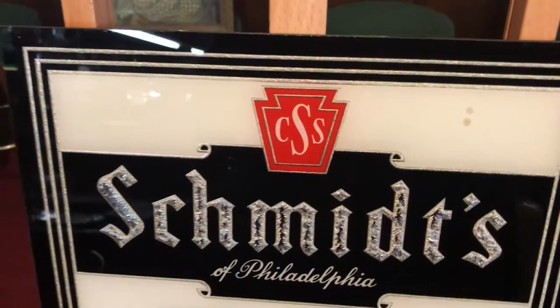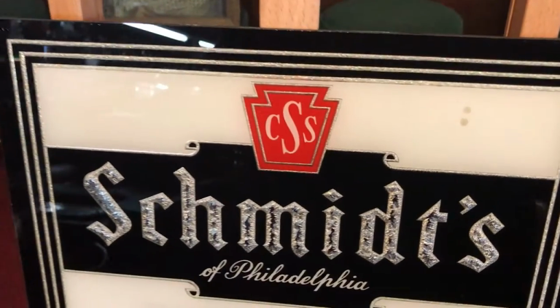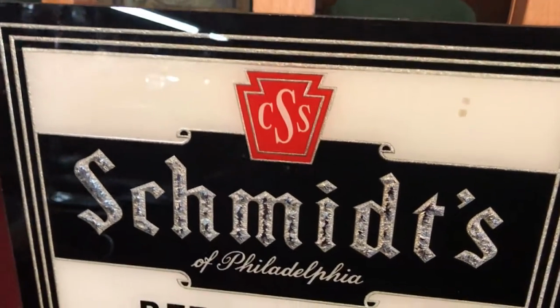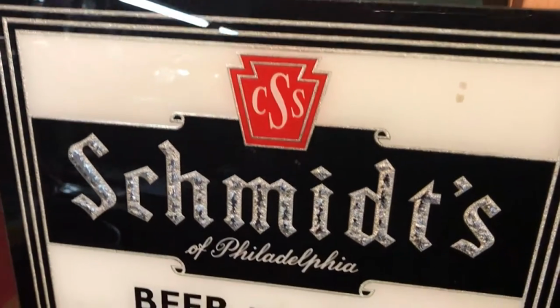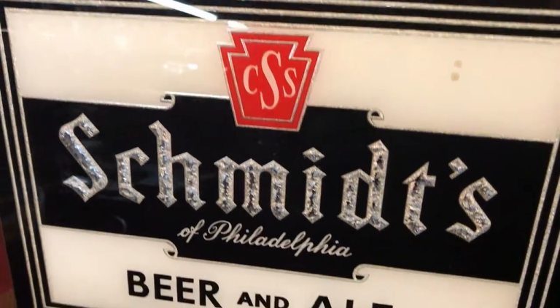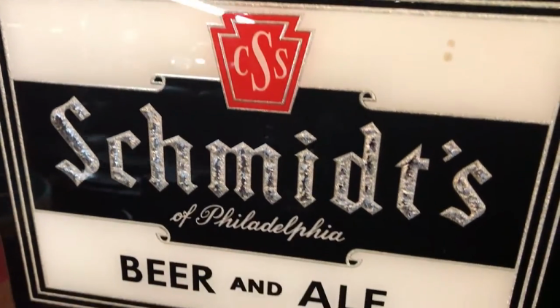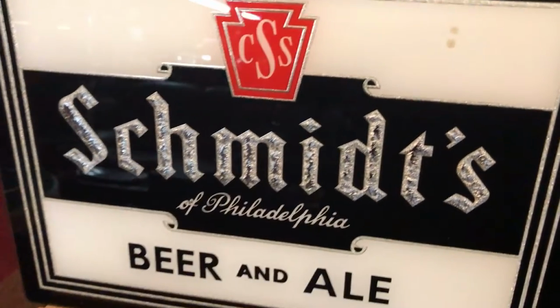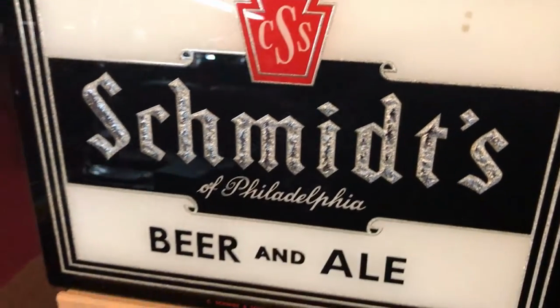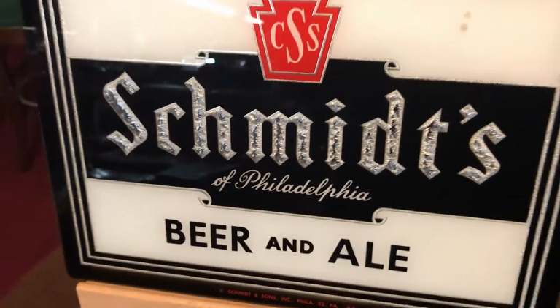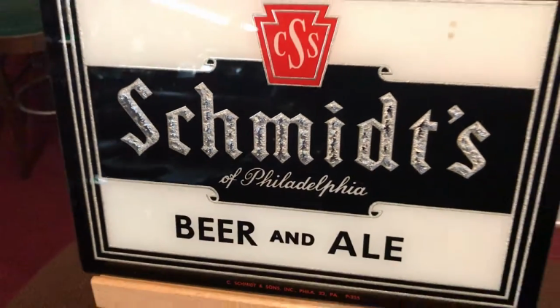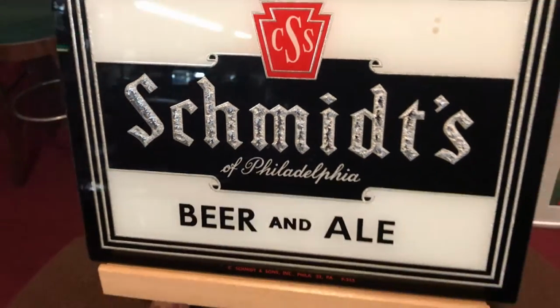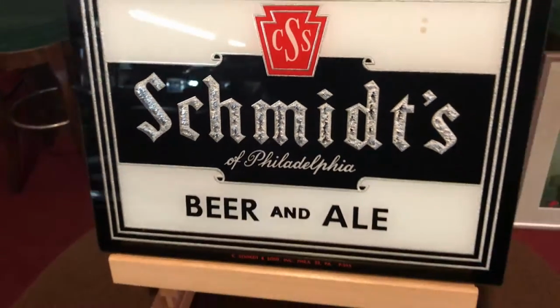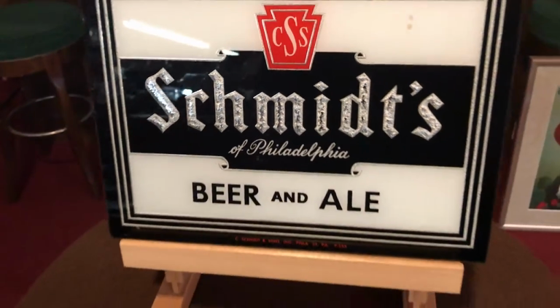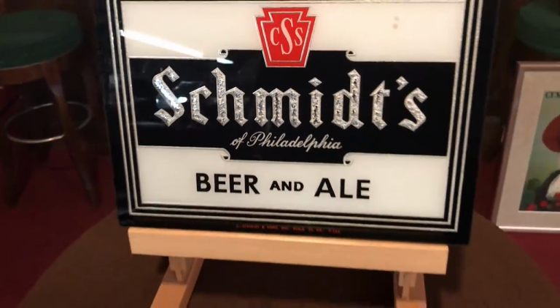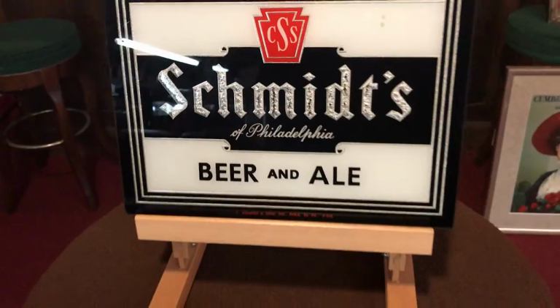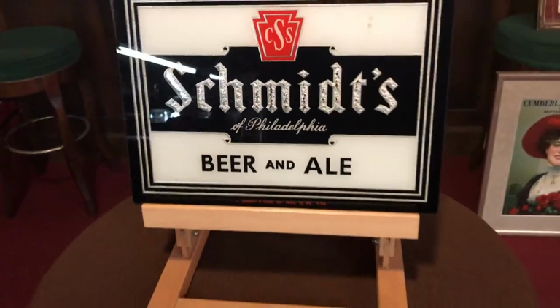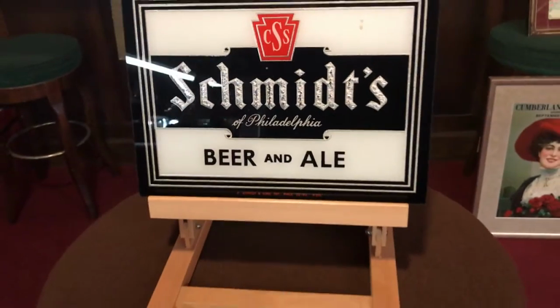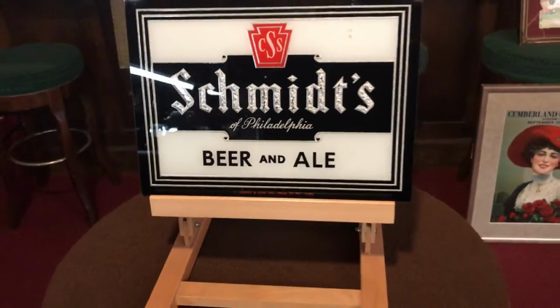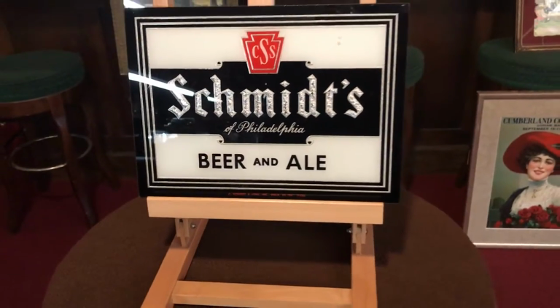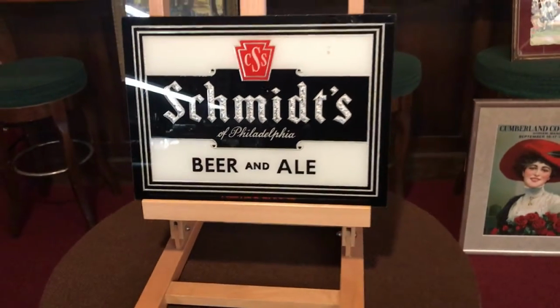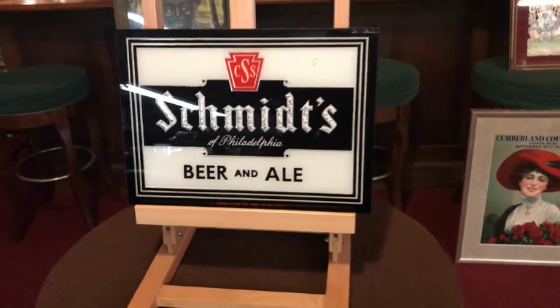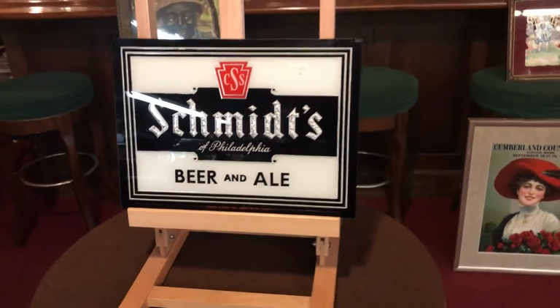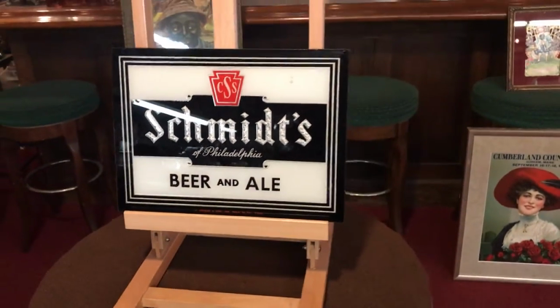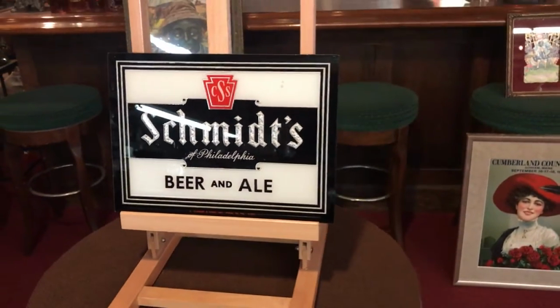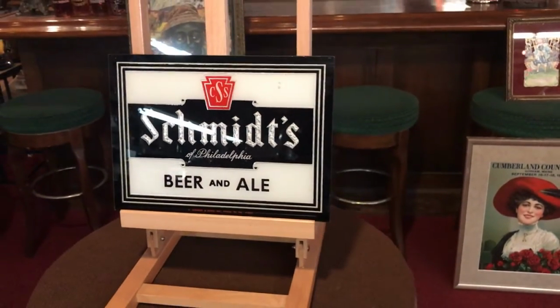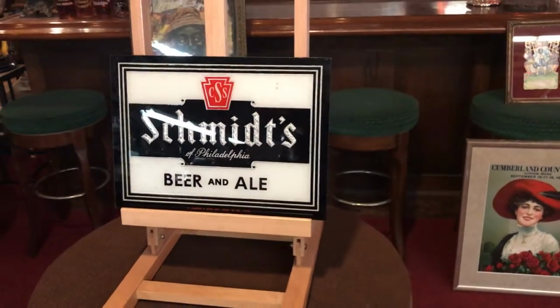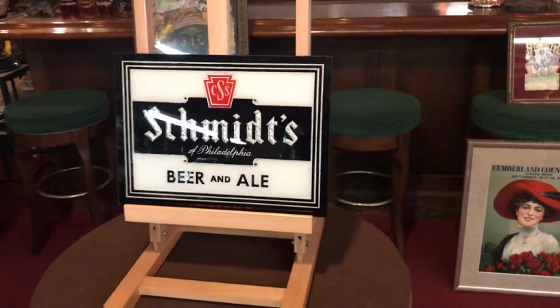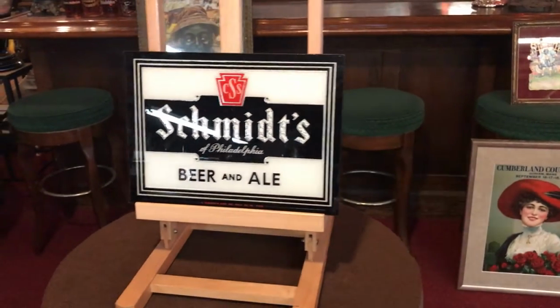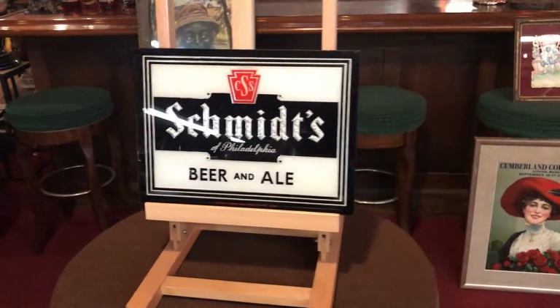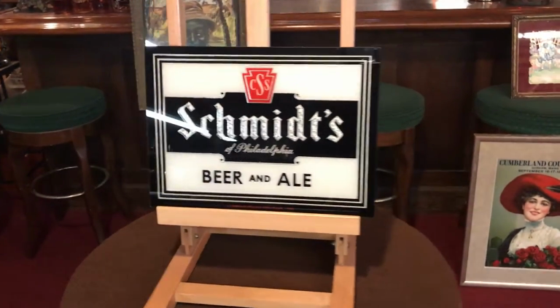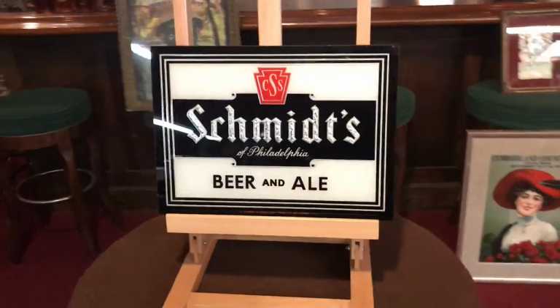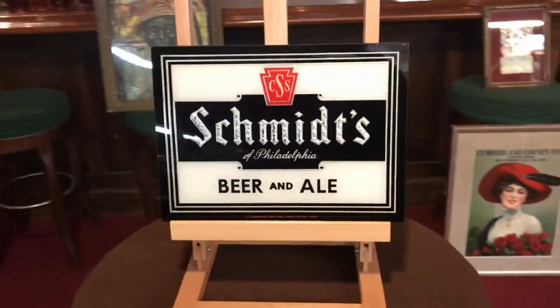If you're into Romanian or any kind of vintage advertising, this is right up your alley.